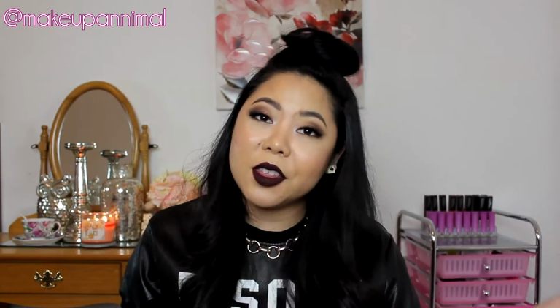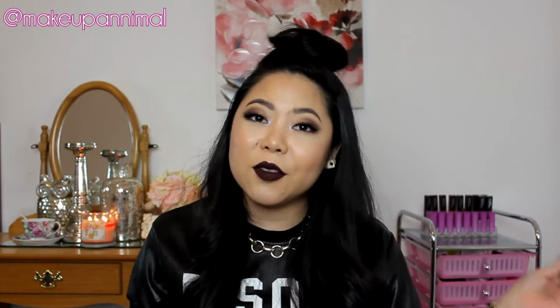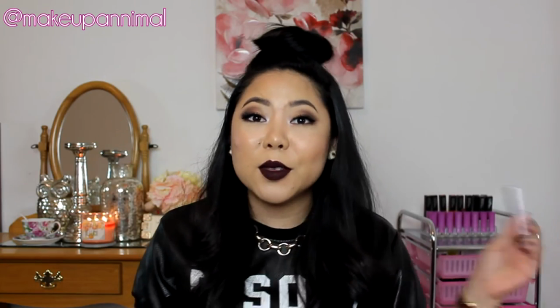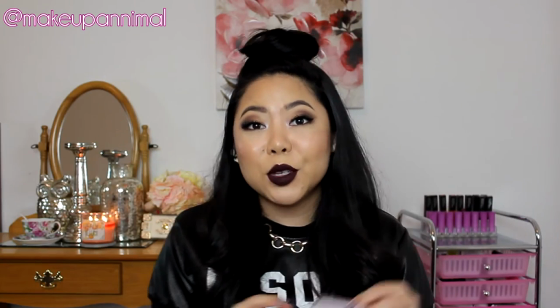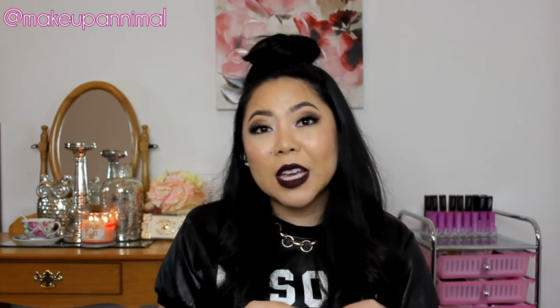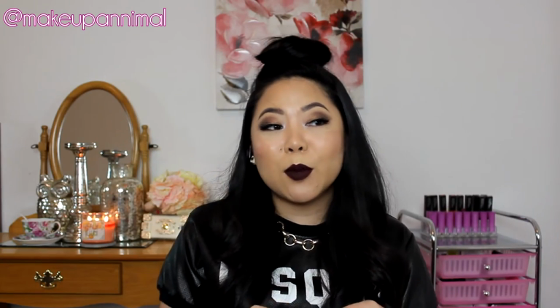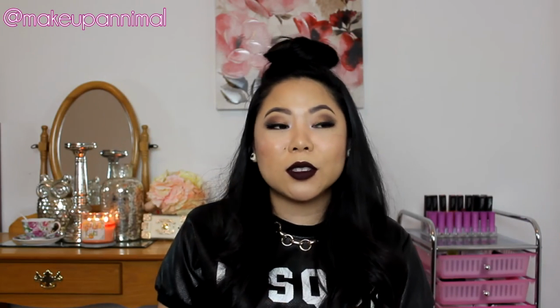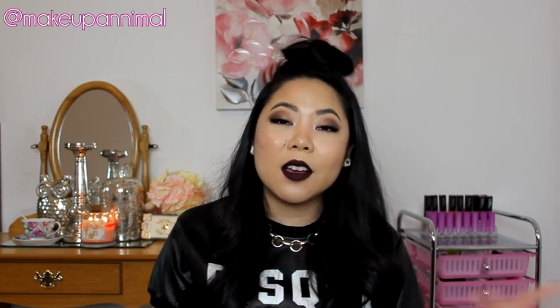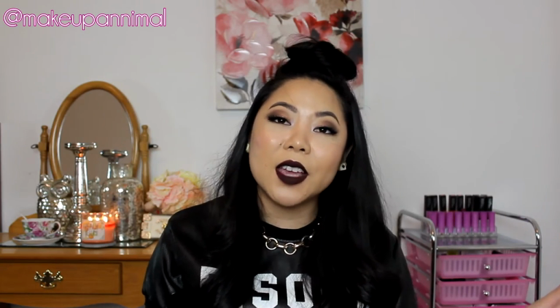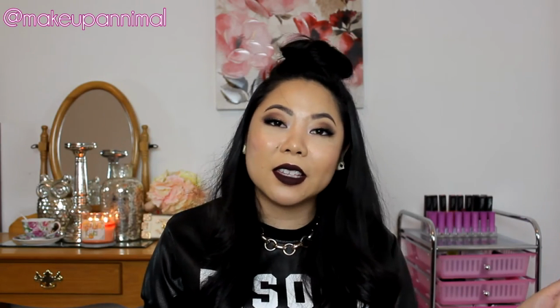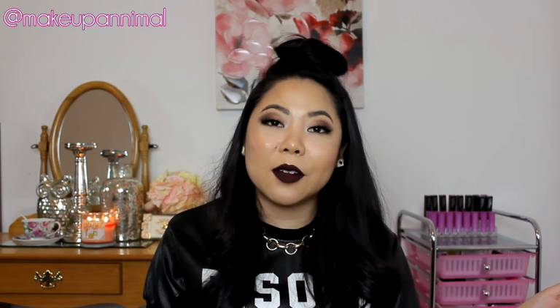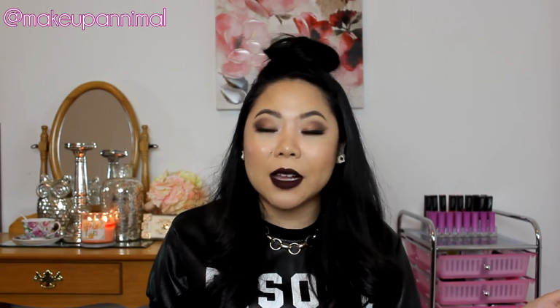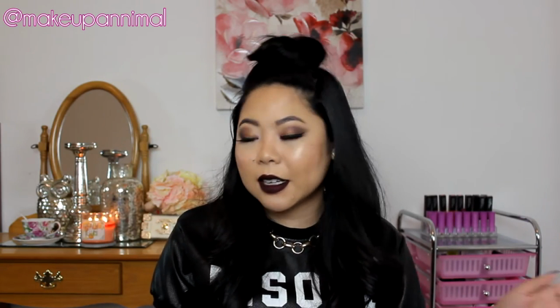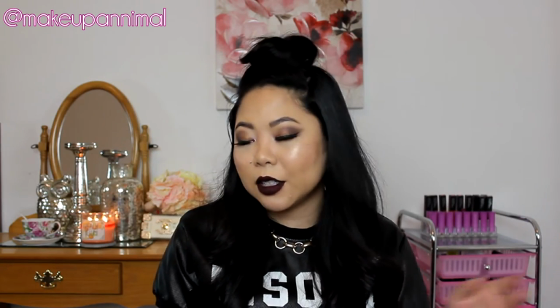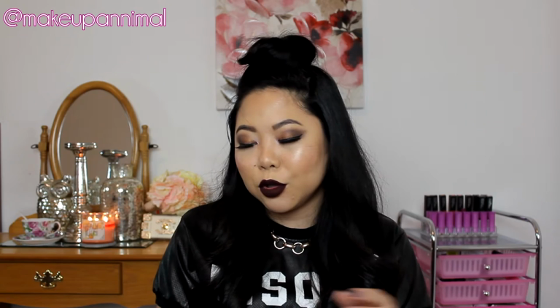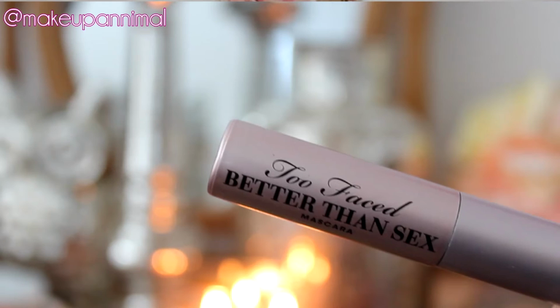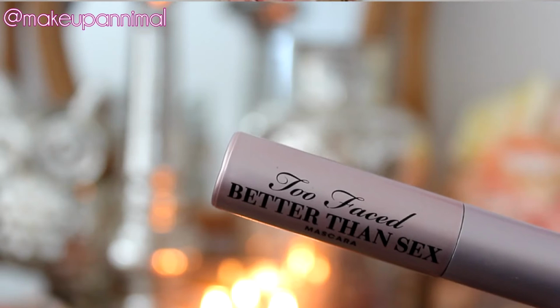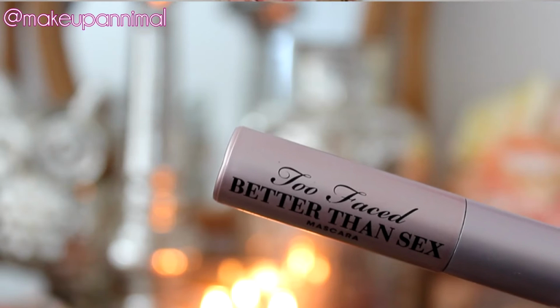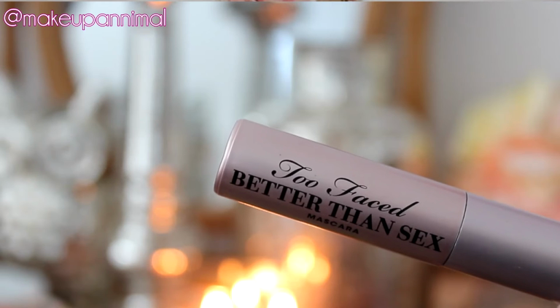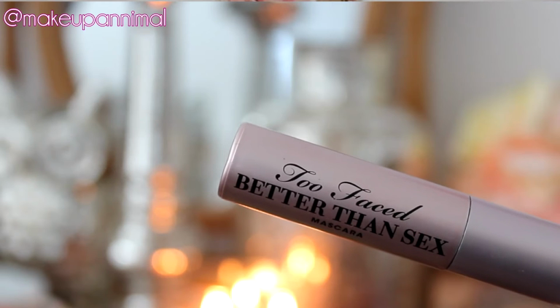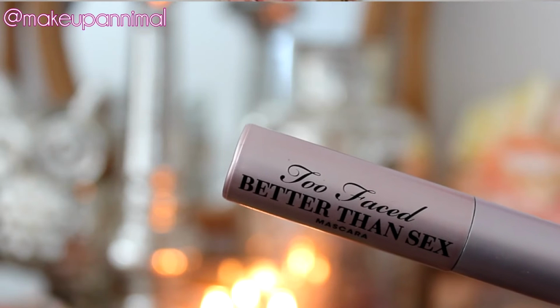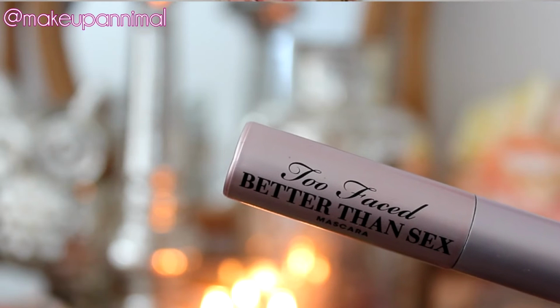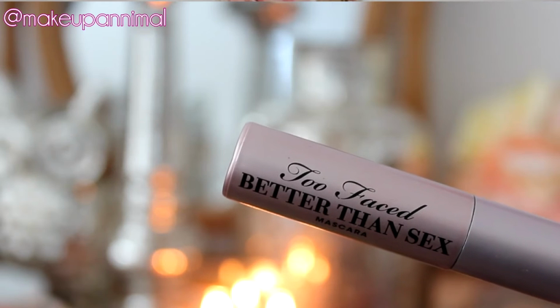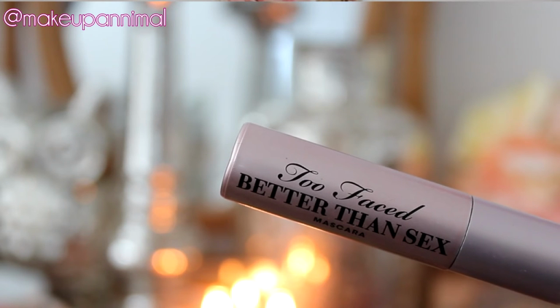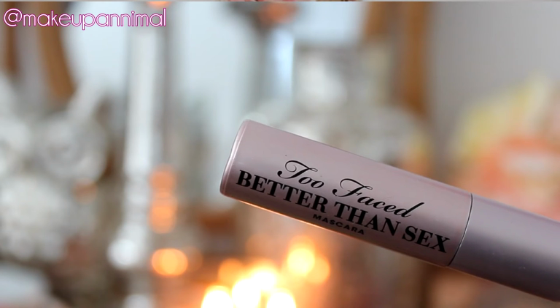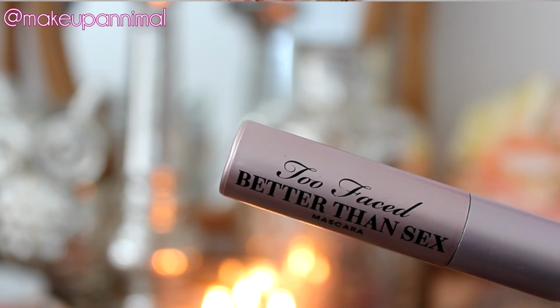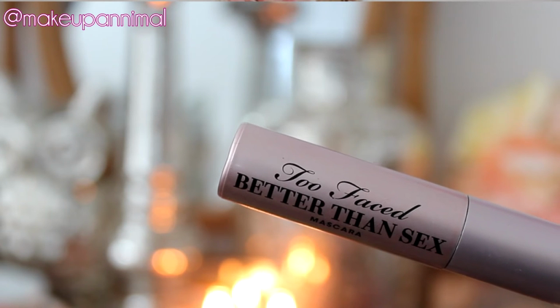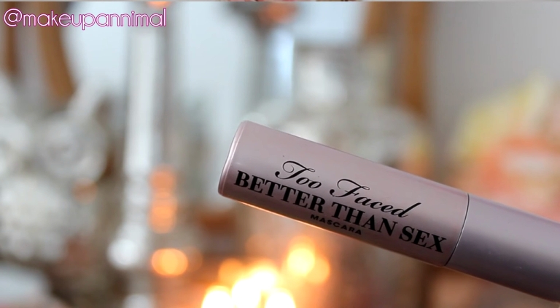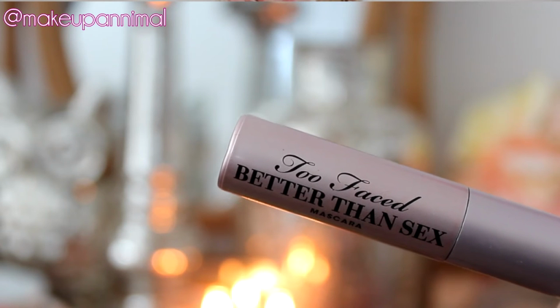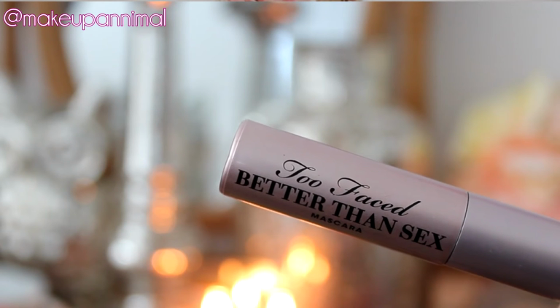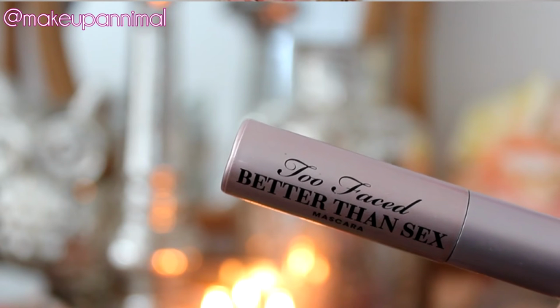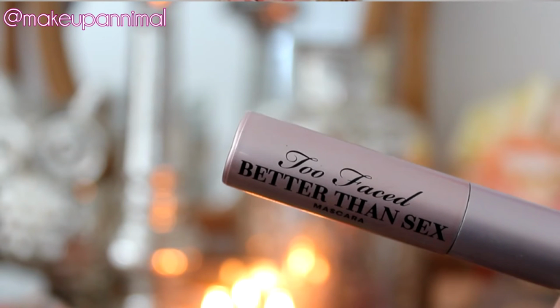Another thing from the Too Faced Most Loved set I got to try was the Too Faced Better Than Sex Mascara.